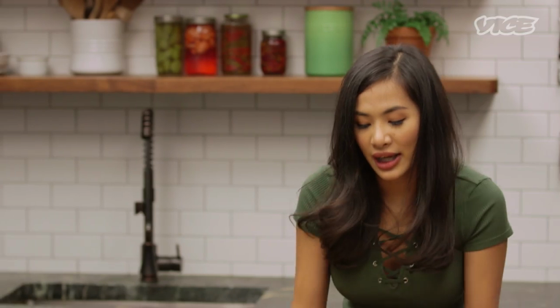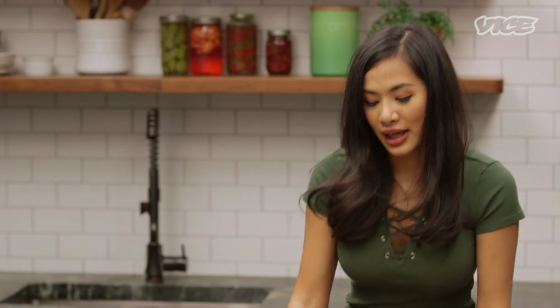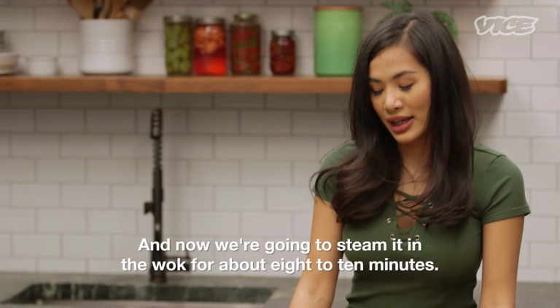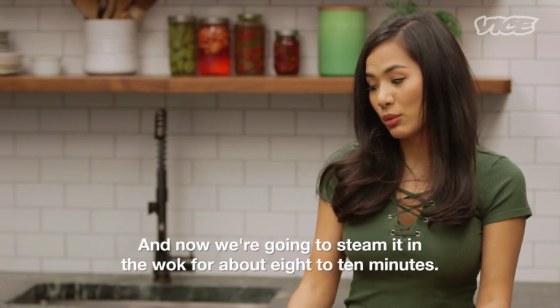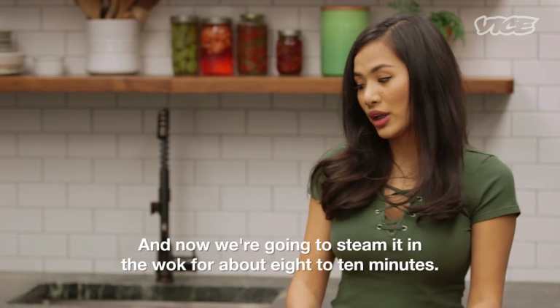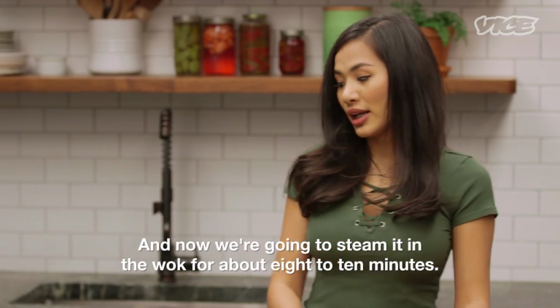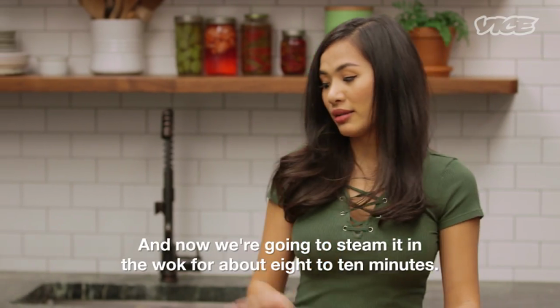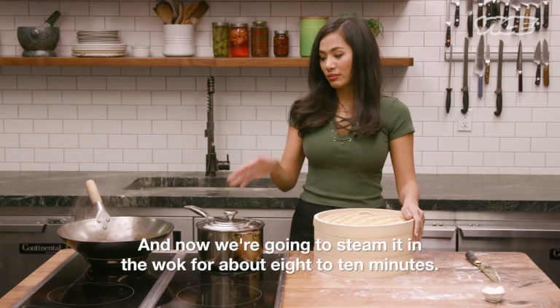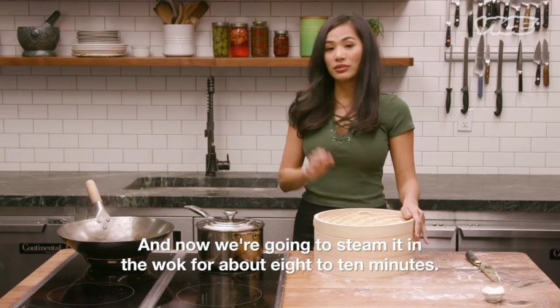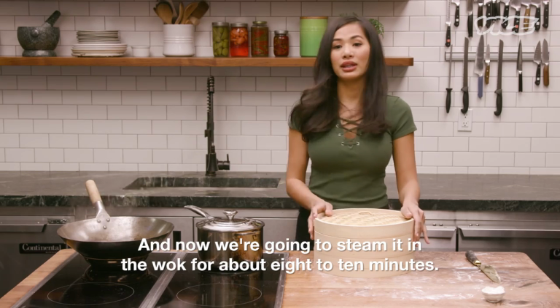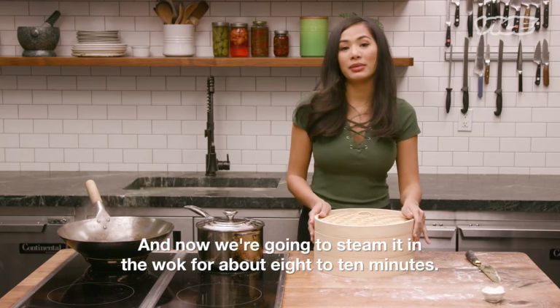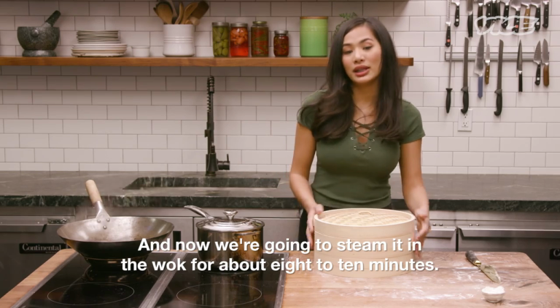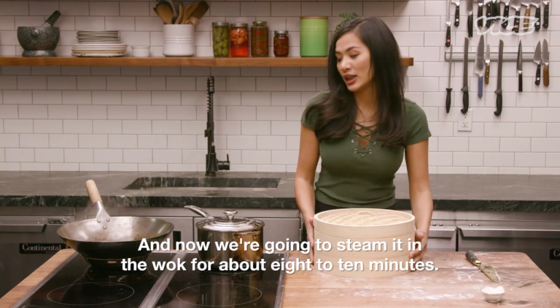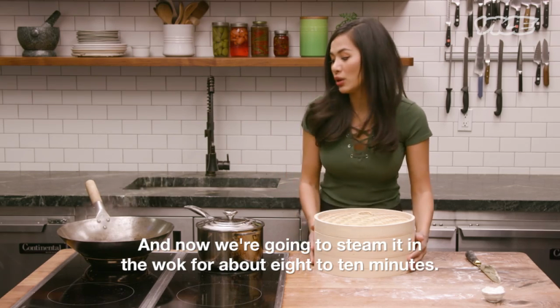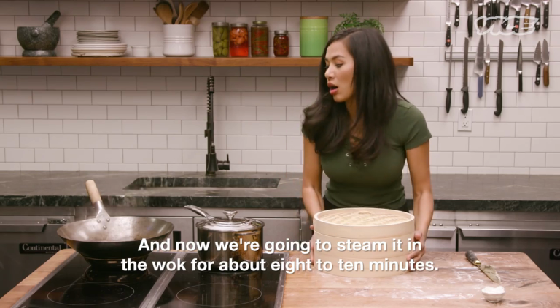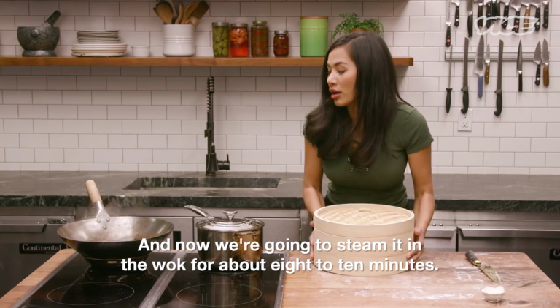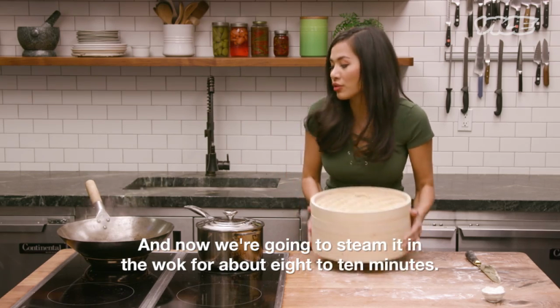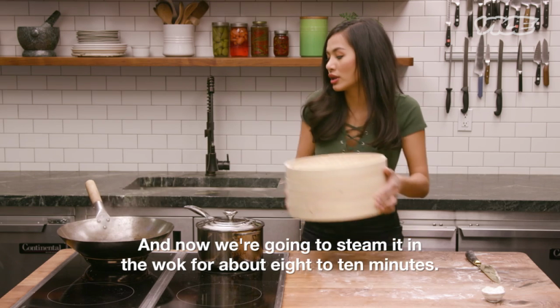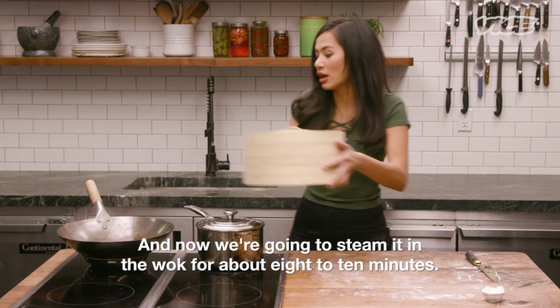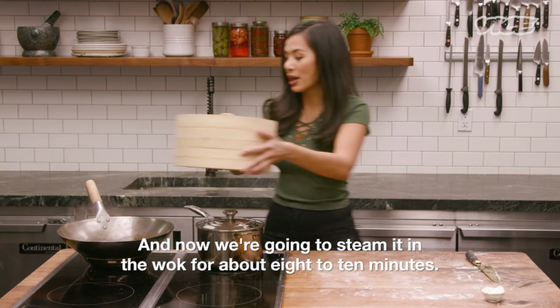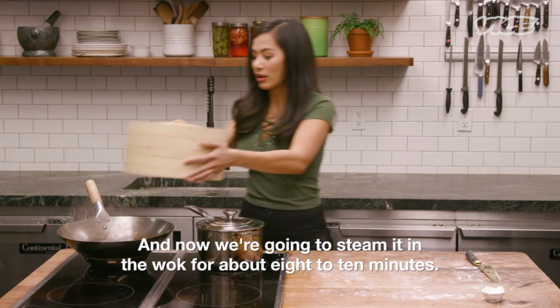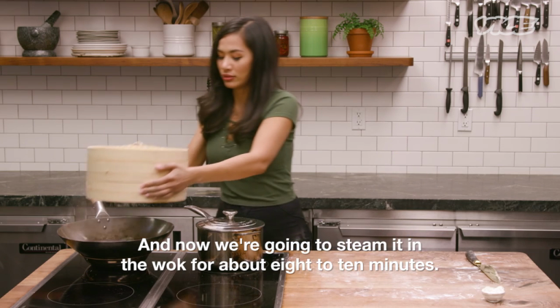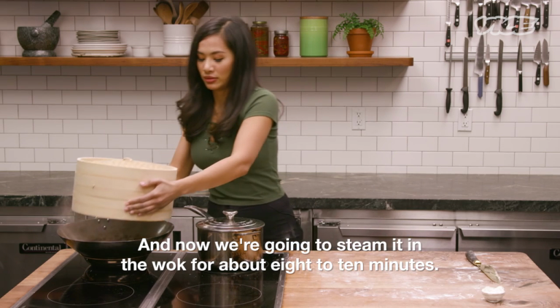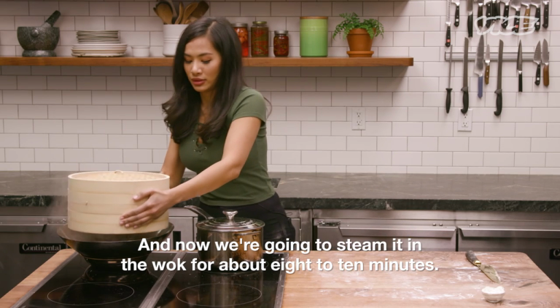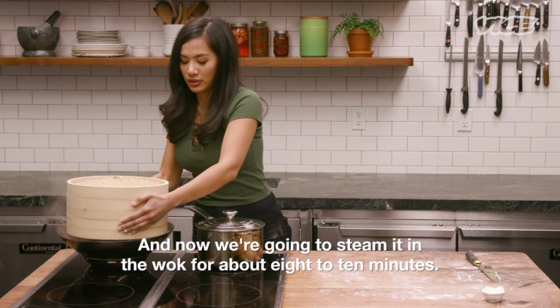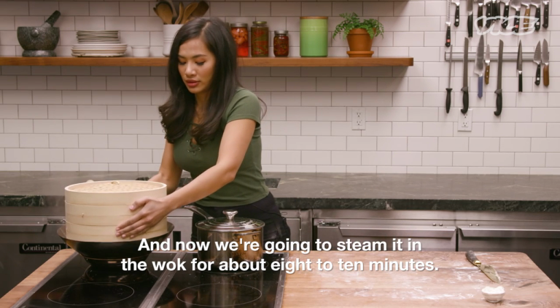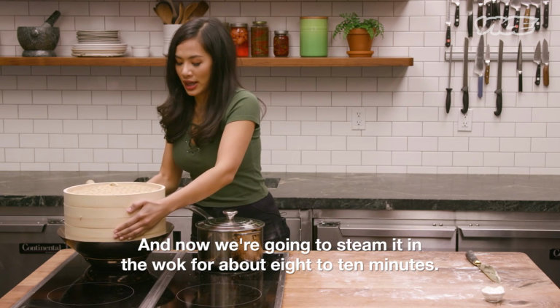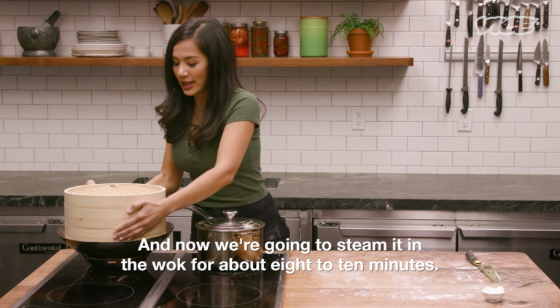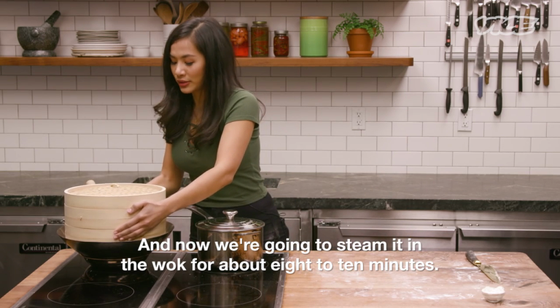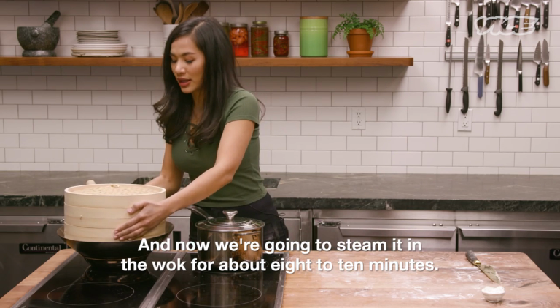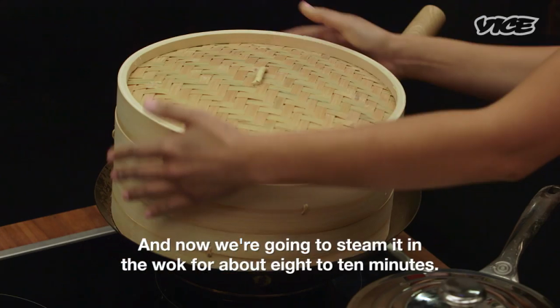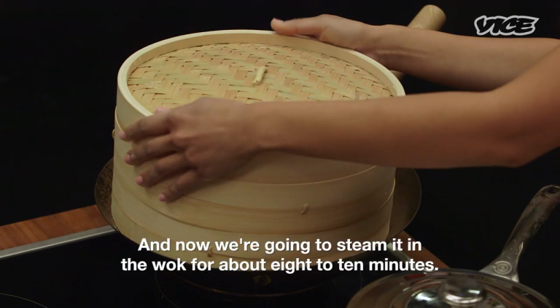And now we're gonna steam them in the wok for about eight to ten minutes.